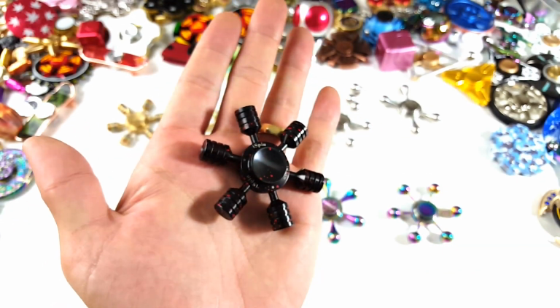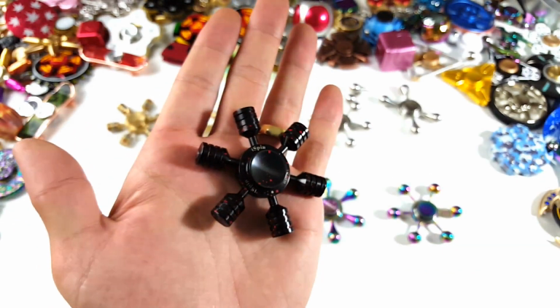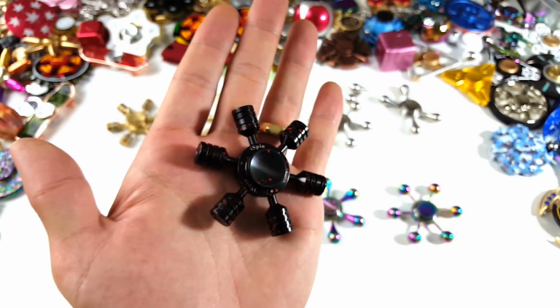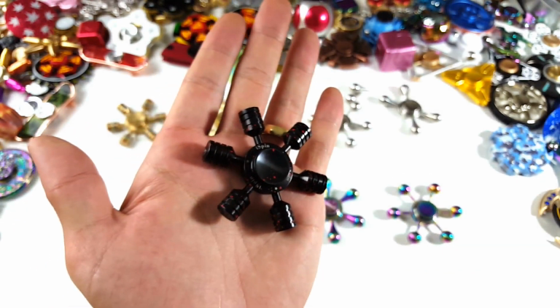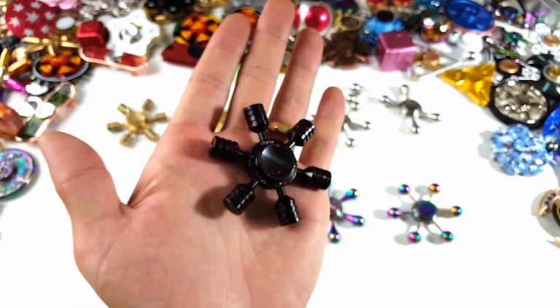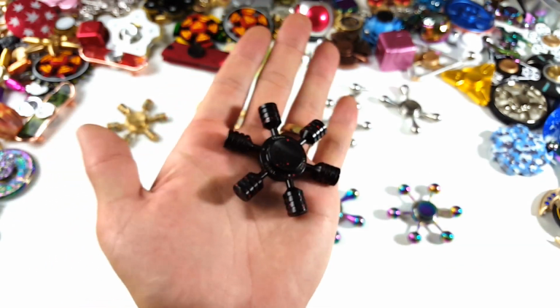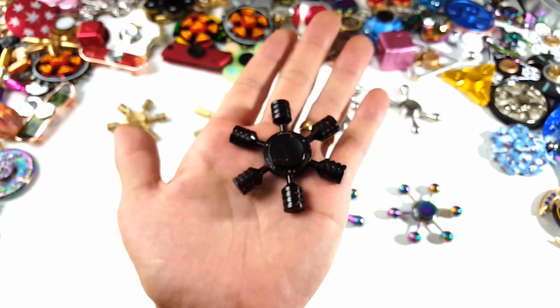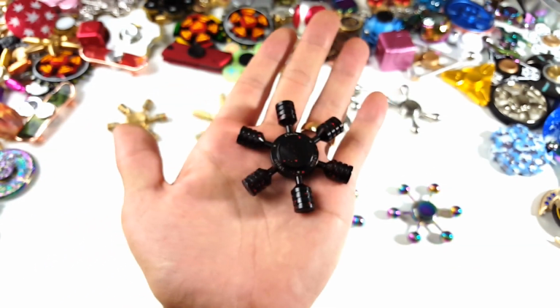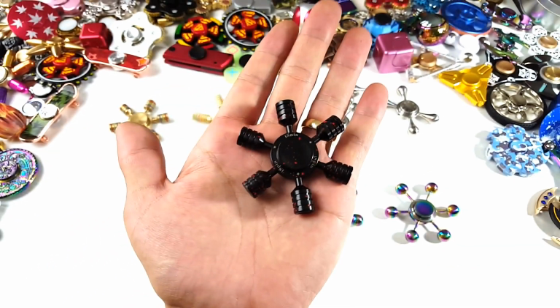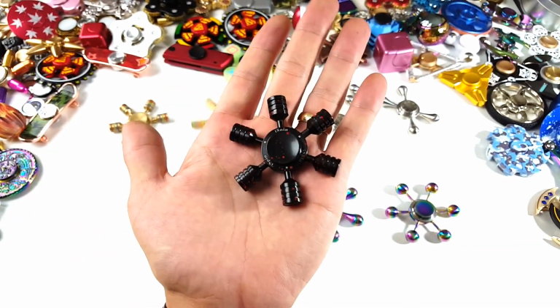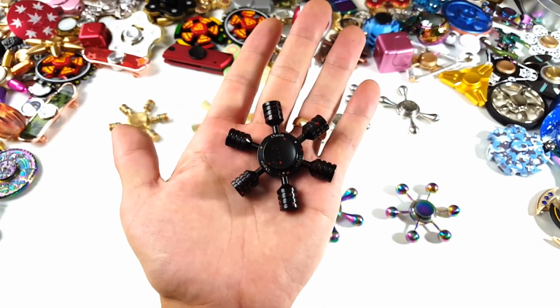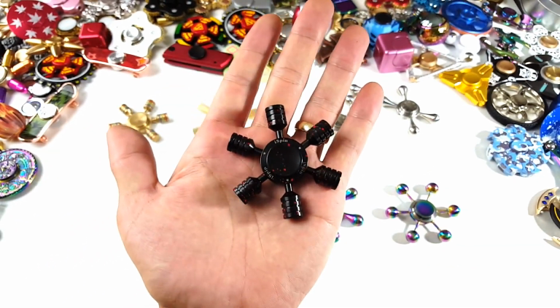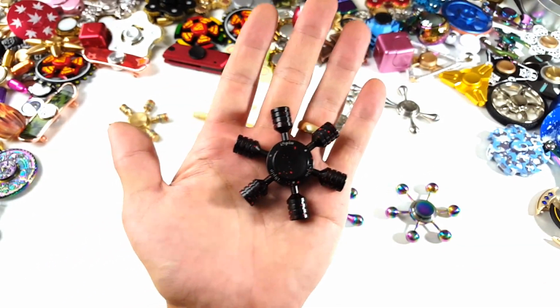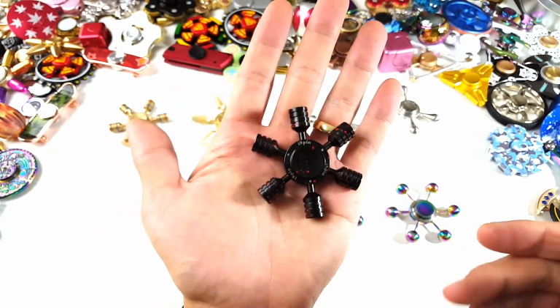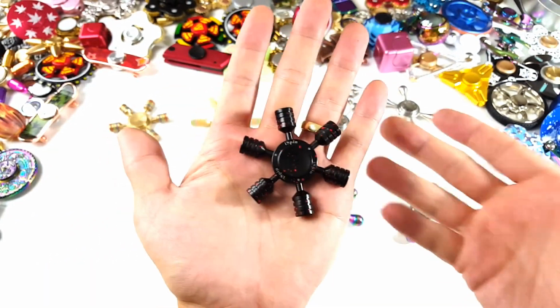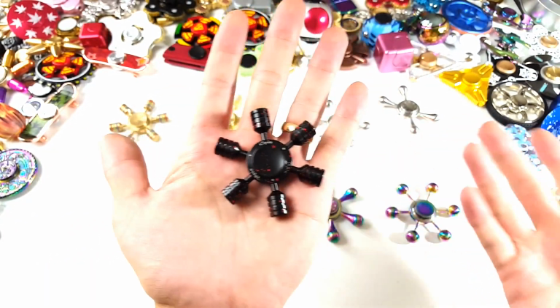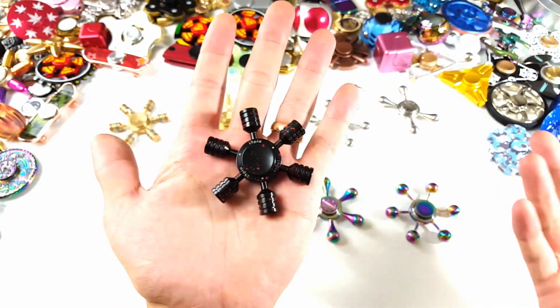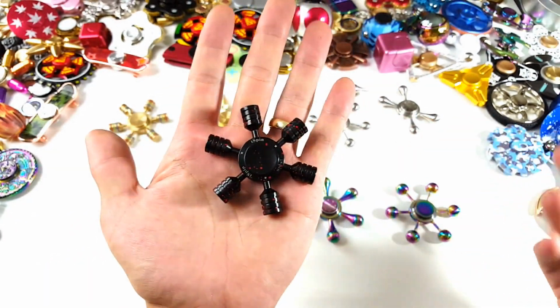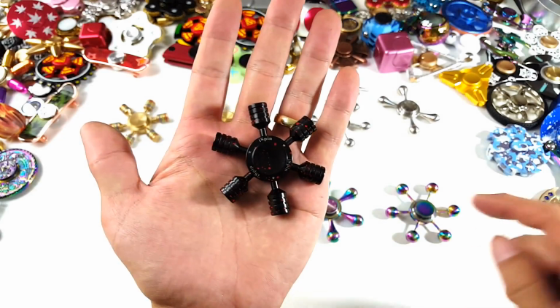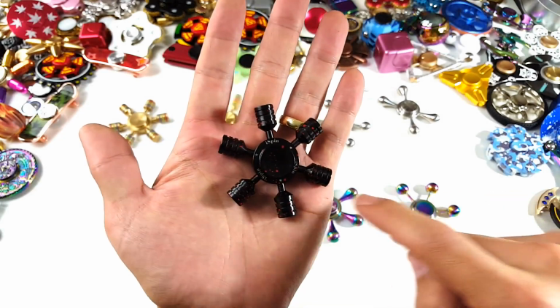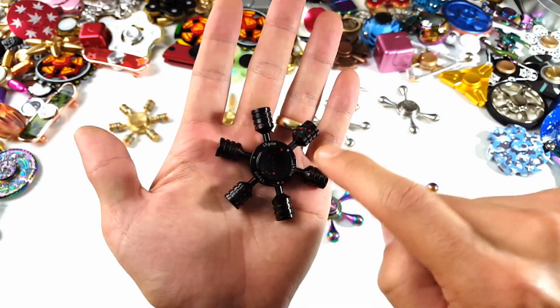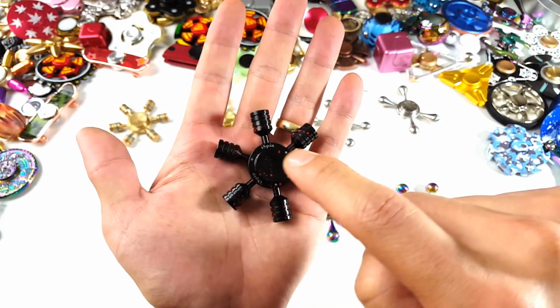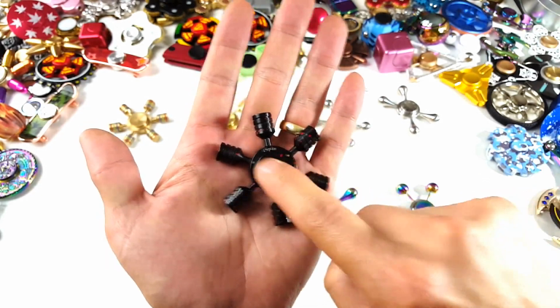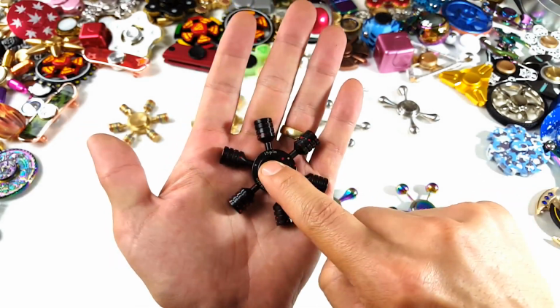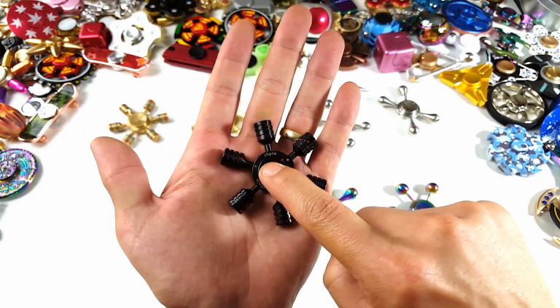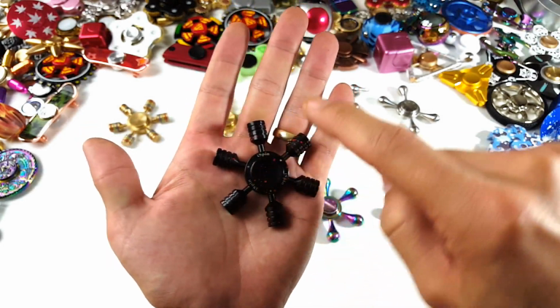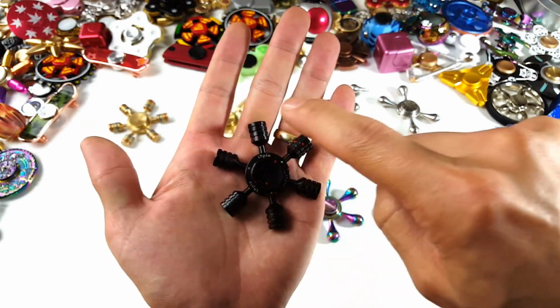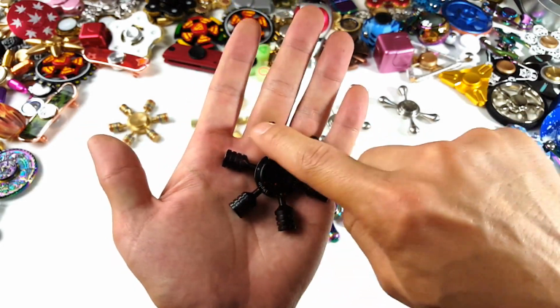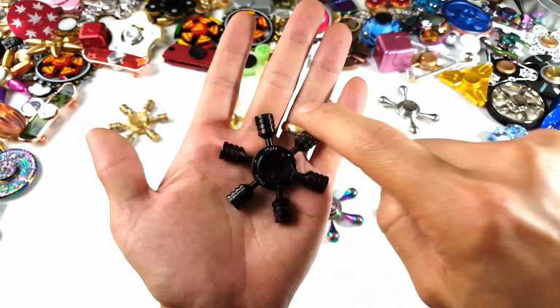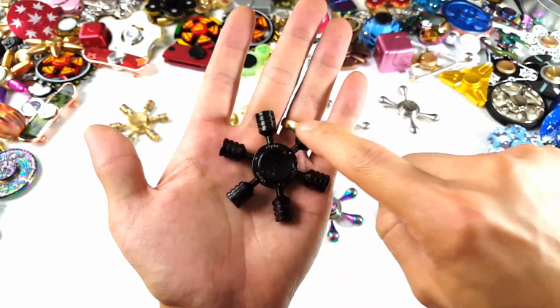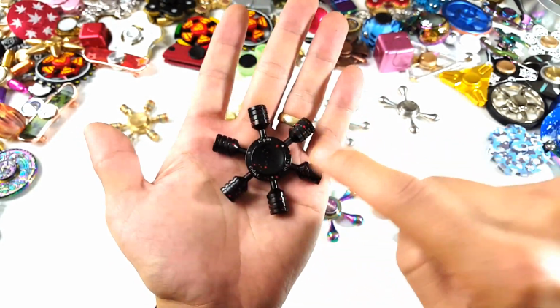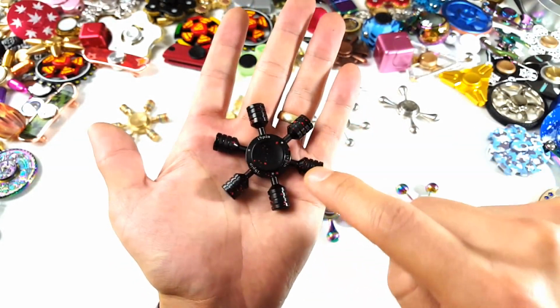This is a seven-bearing spinner. What does that mean? There are seven bearings in here — you got a bearing in here, here, here, here, here, here, and here.